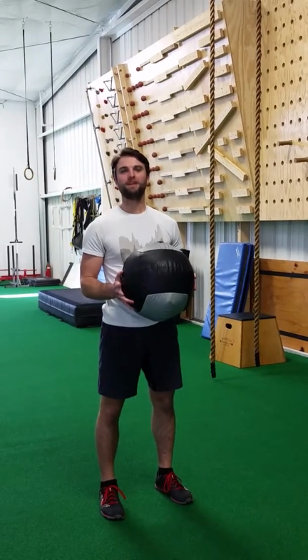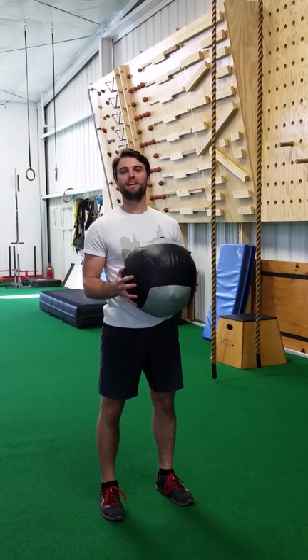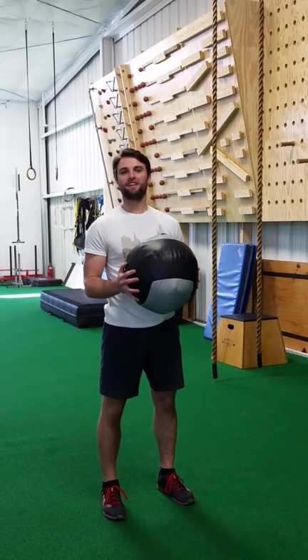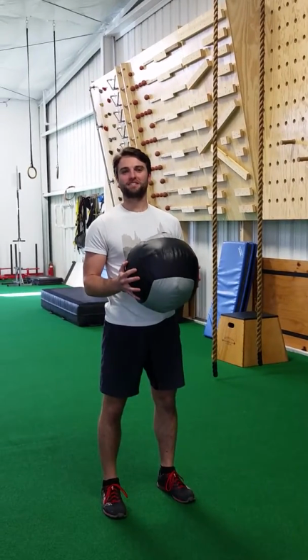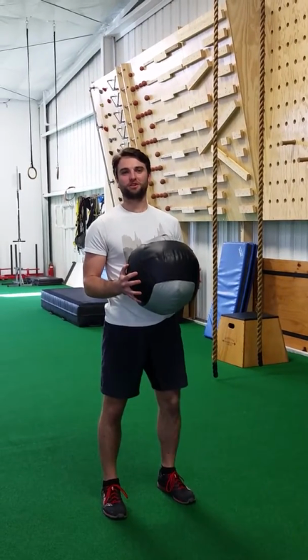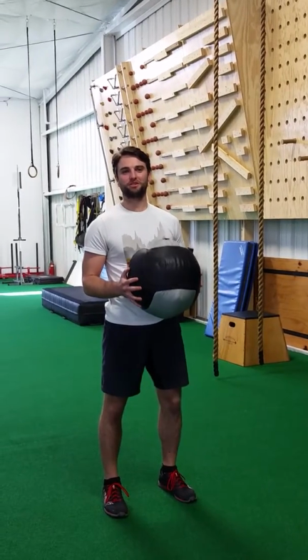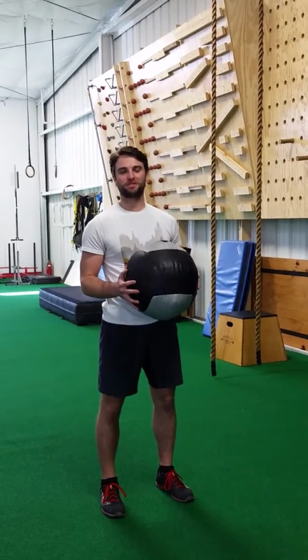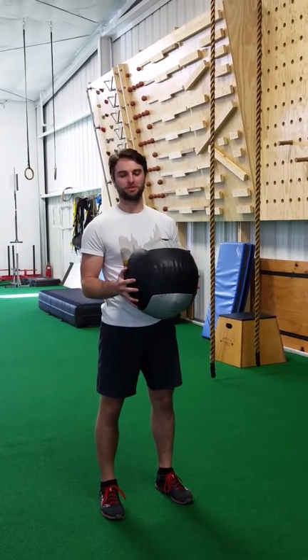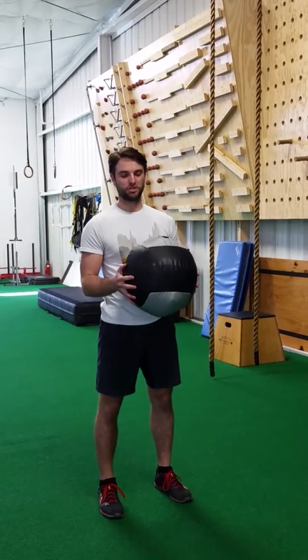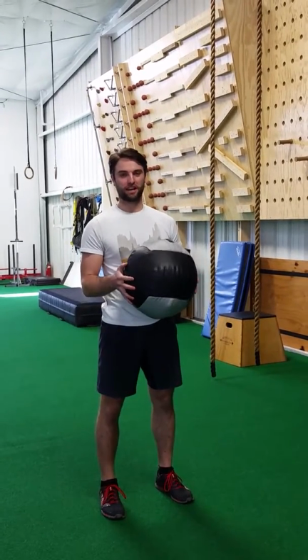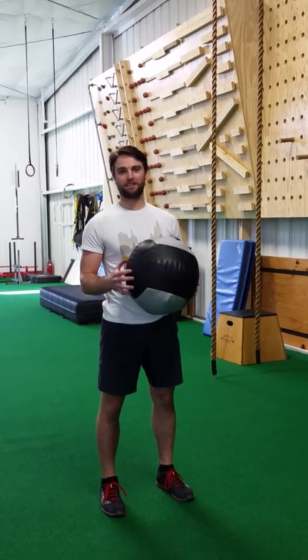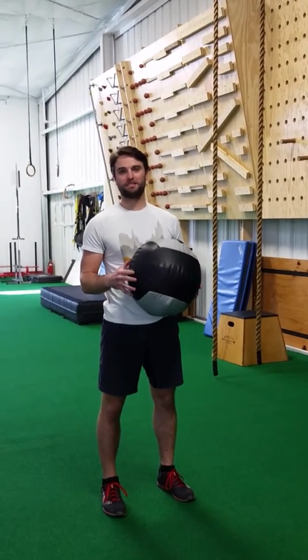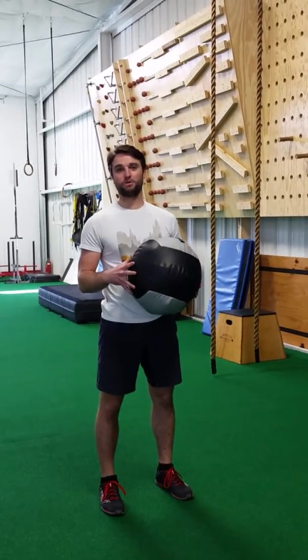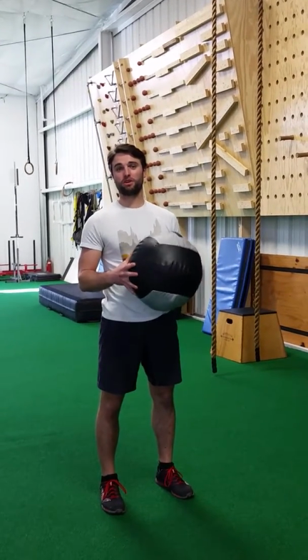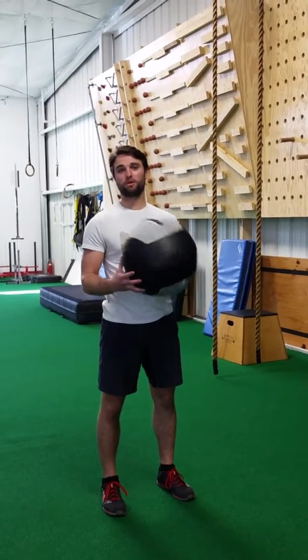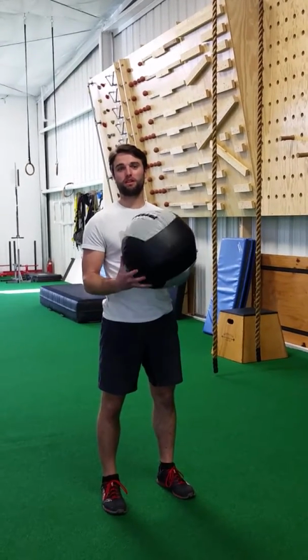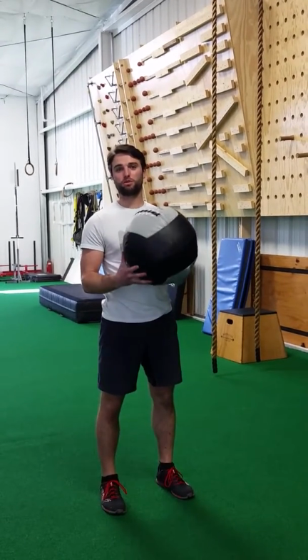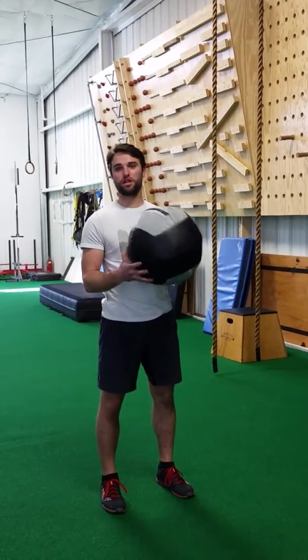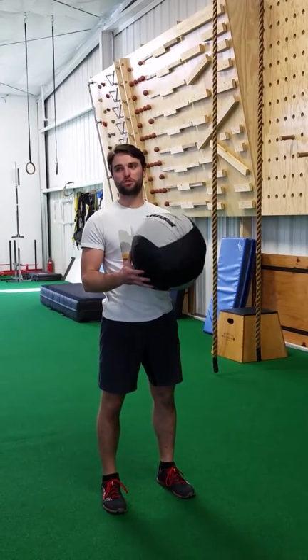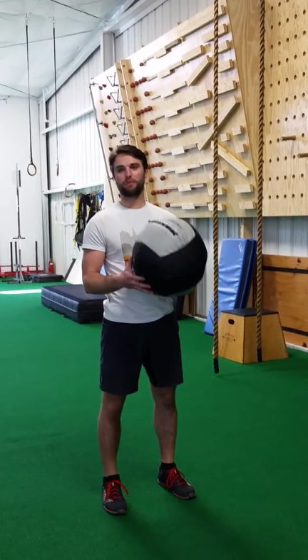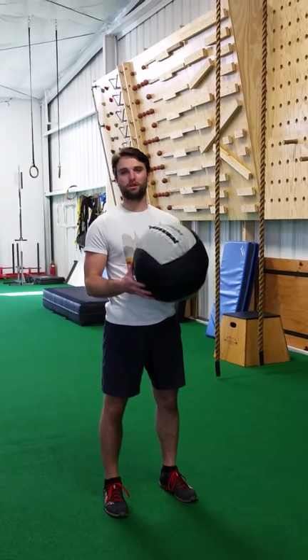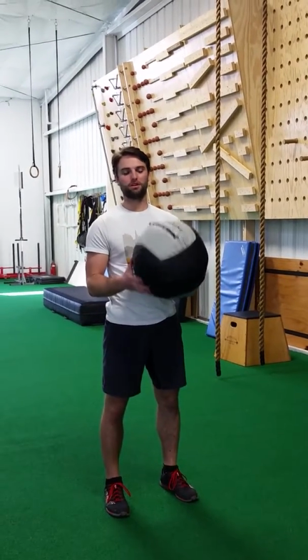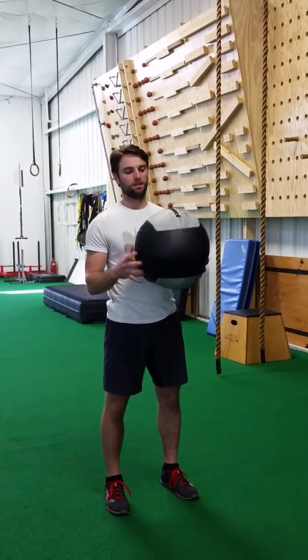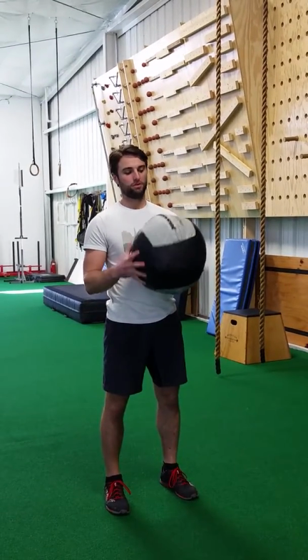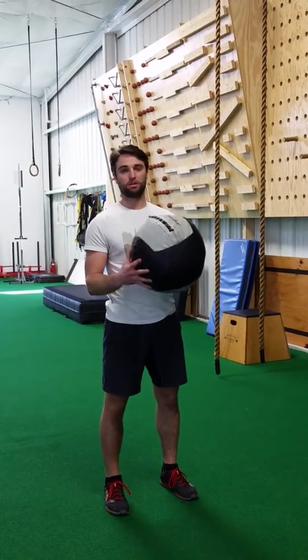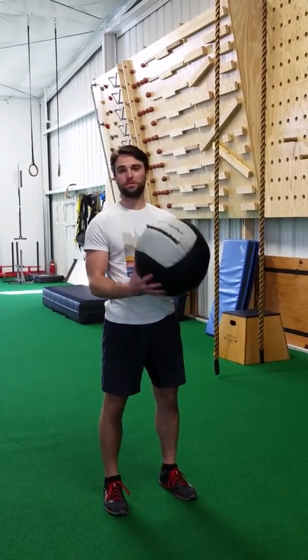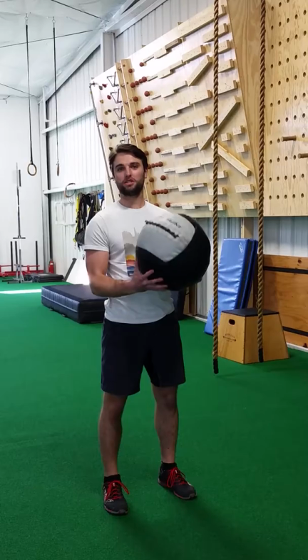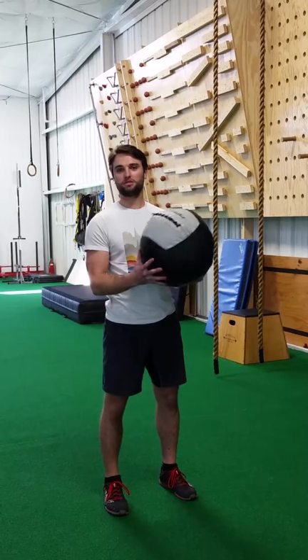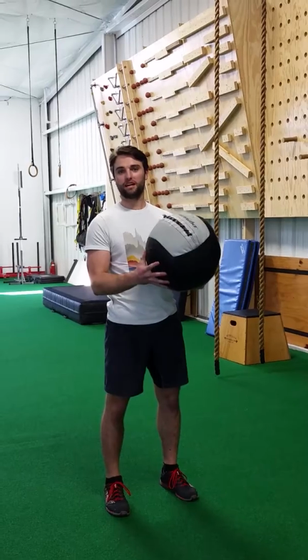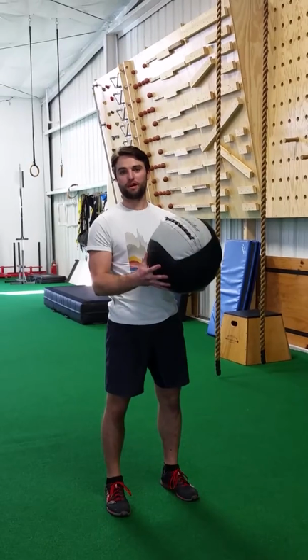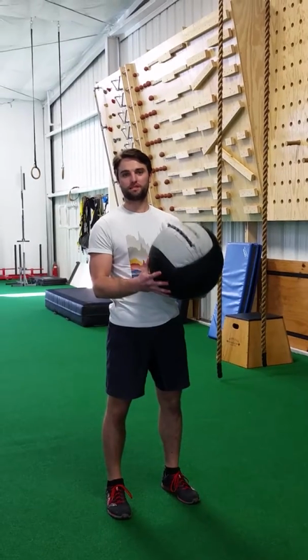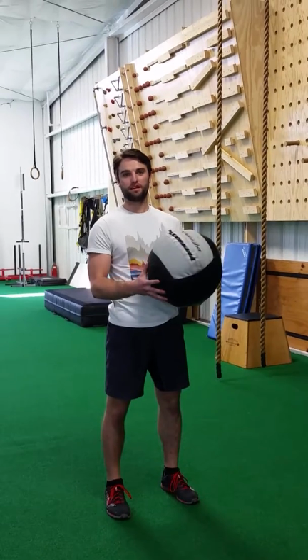Hey guys, how's it going? This is Coach Jack and today we're going to work on rotational power with our rotational Dynamax Slam.